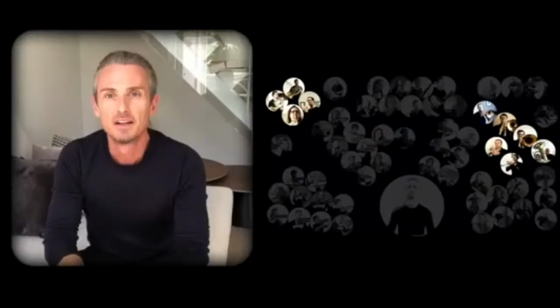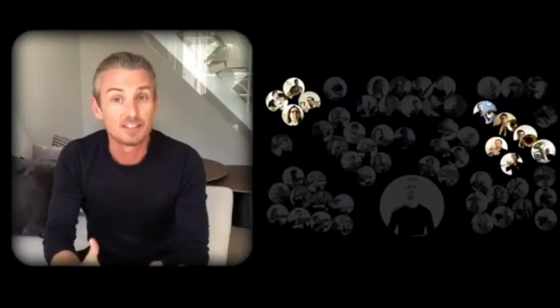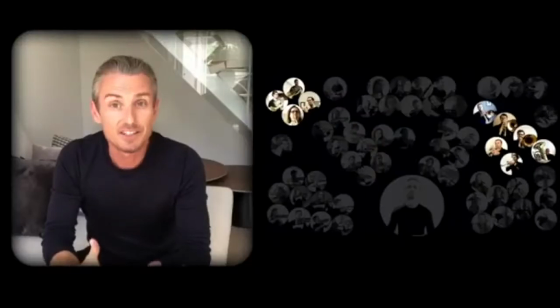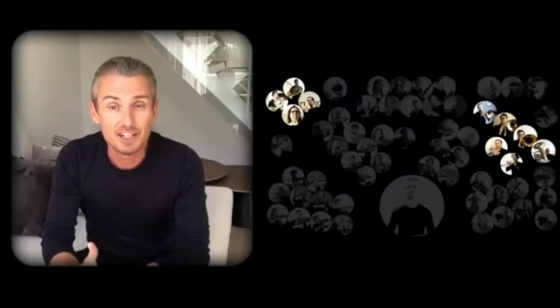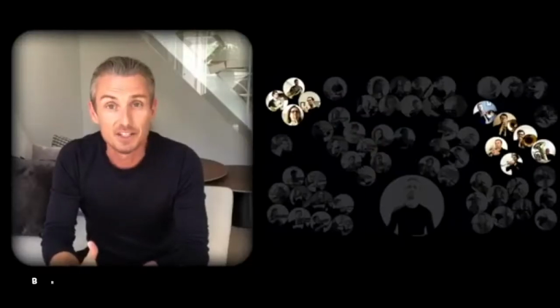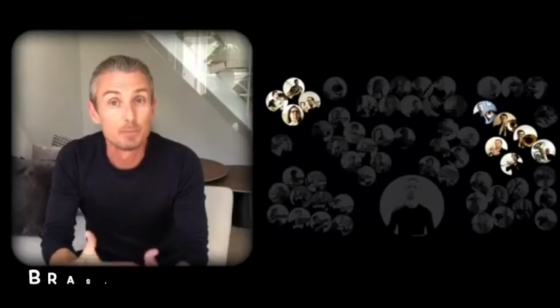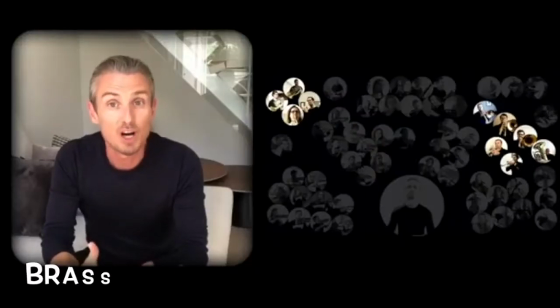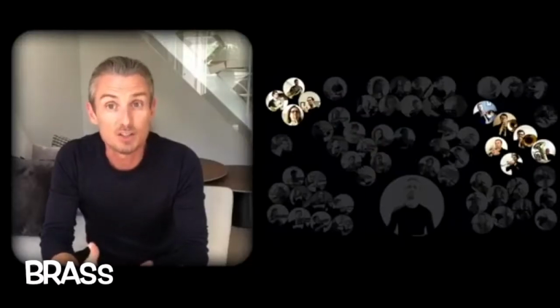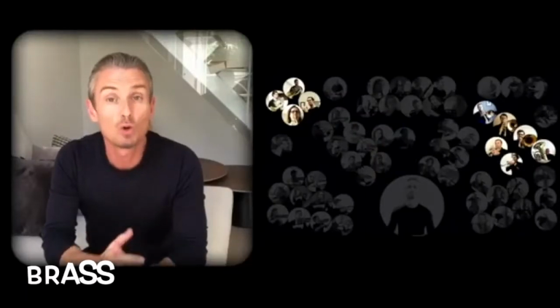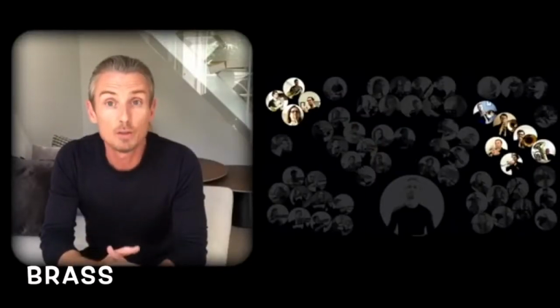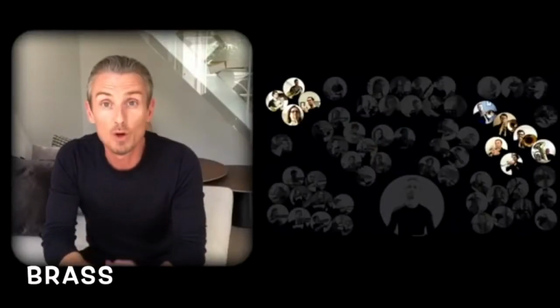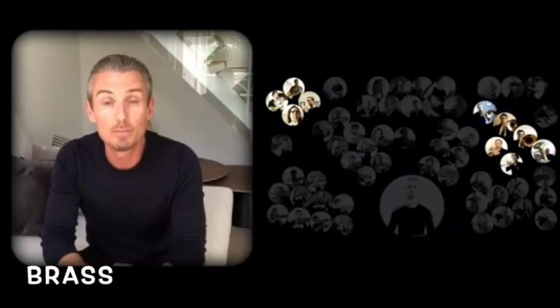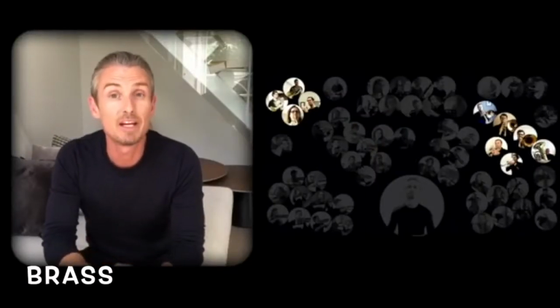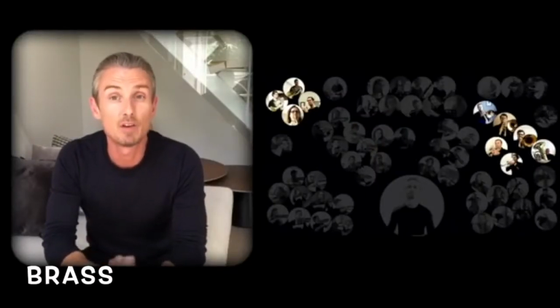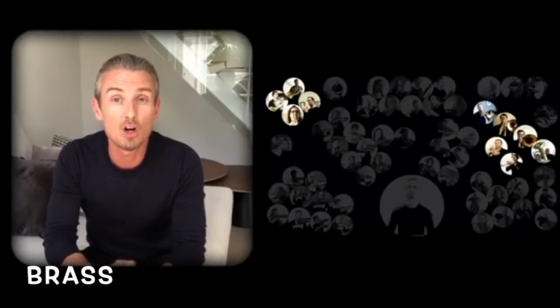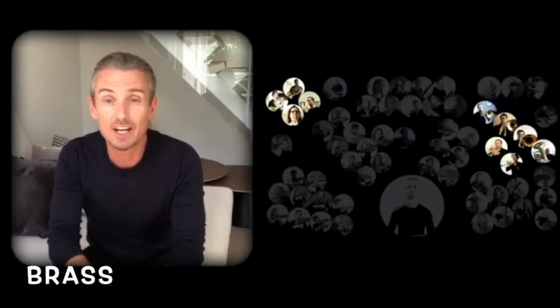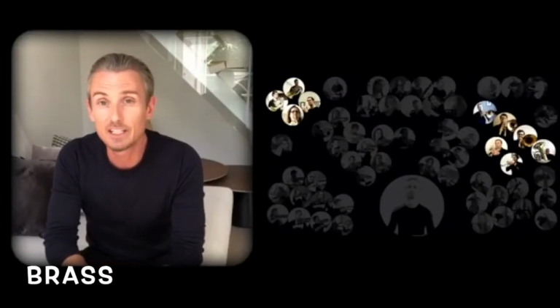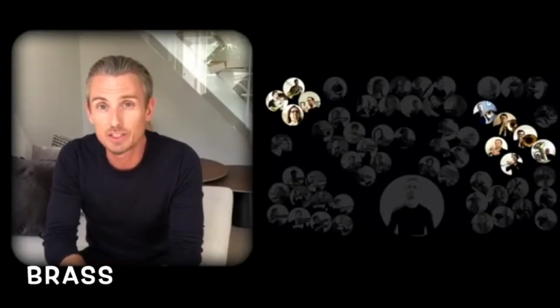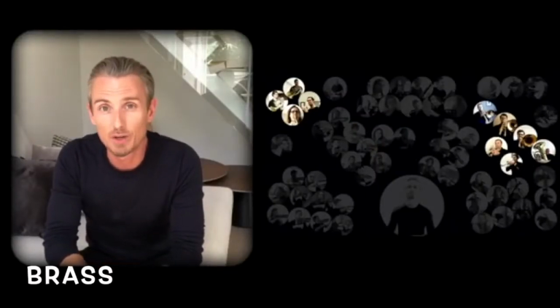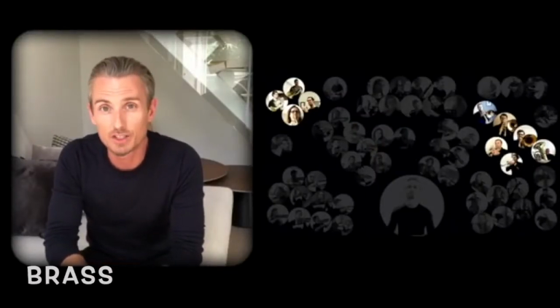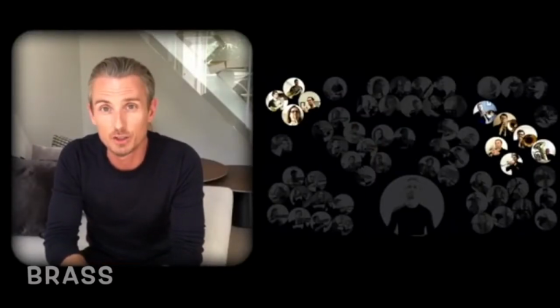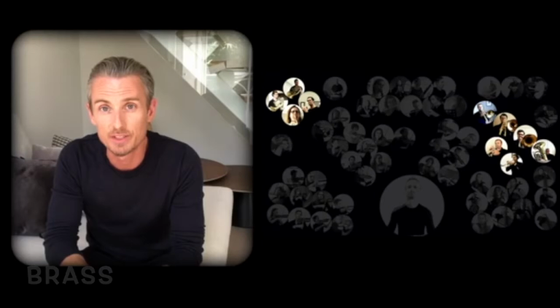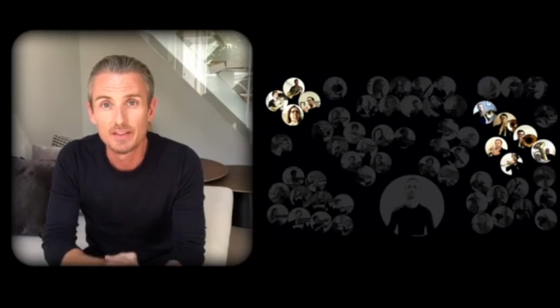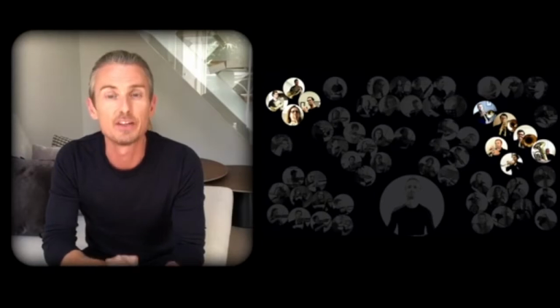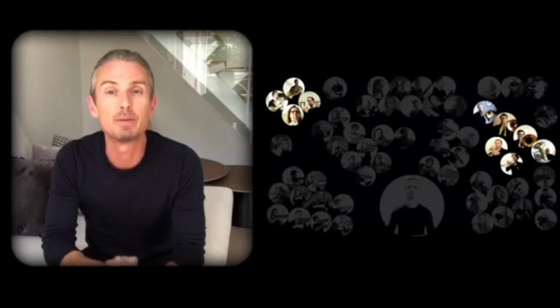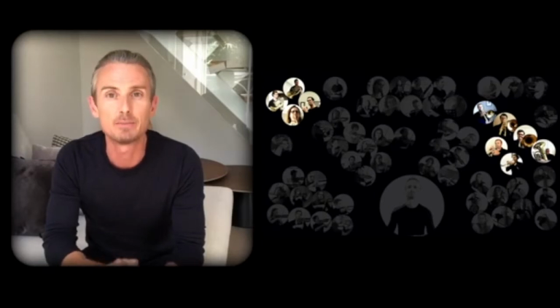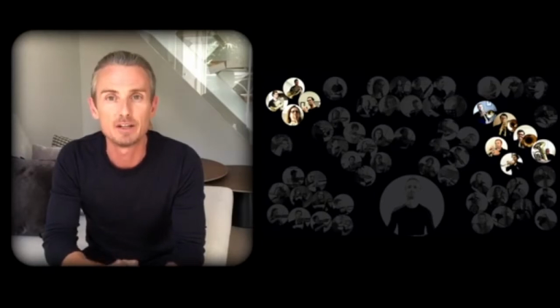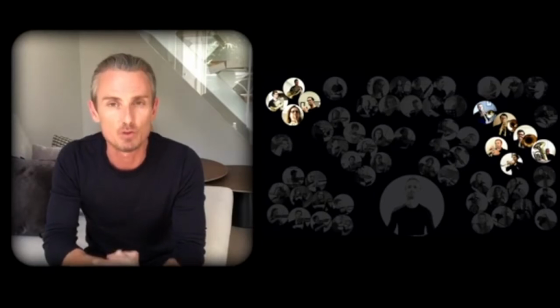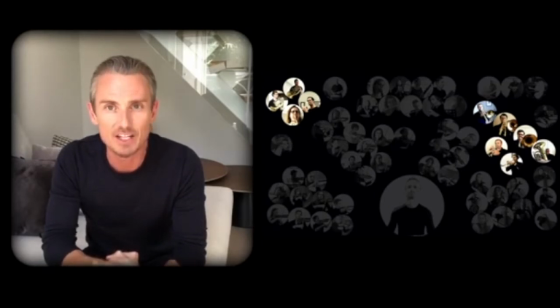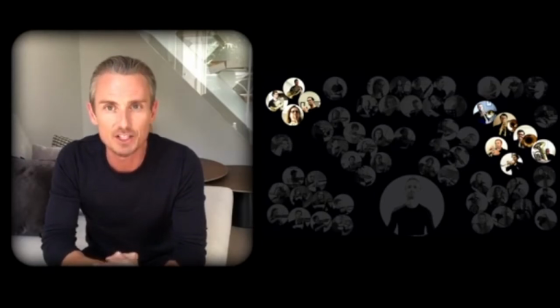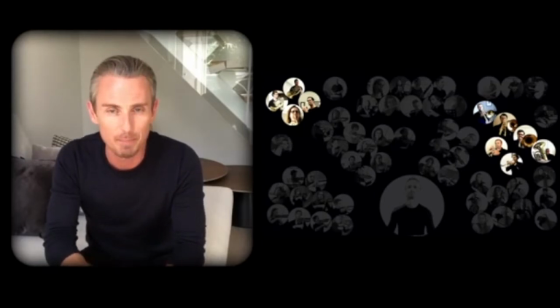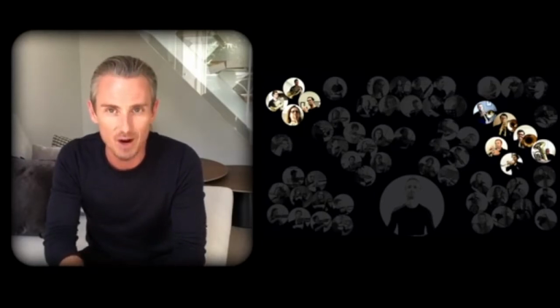Our second section, the brass — also blown but made of long, tightly twisted brass tubes. They are the epitome of grandeur and power.